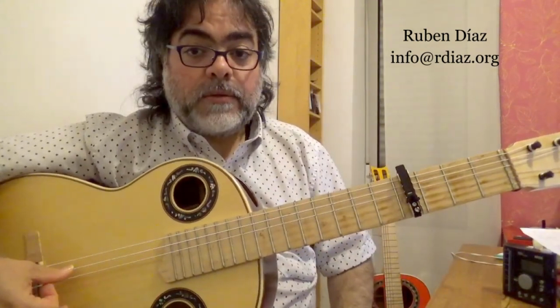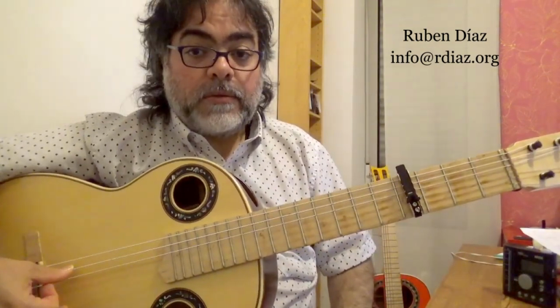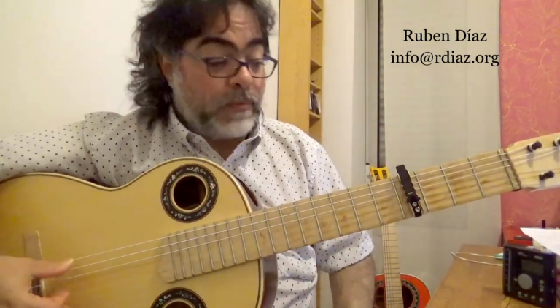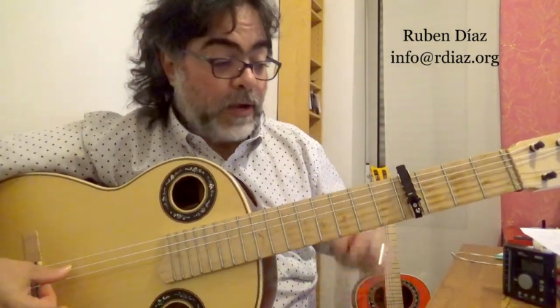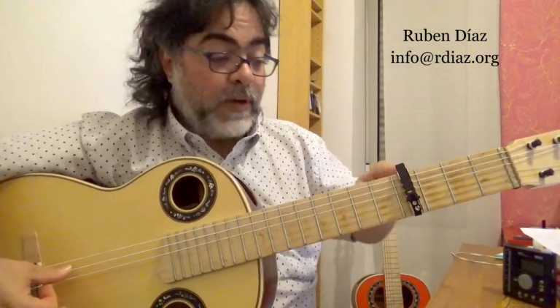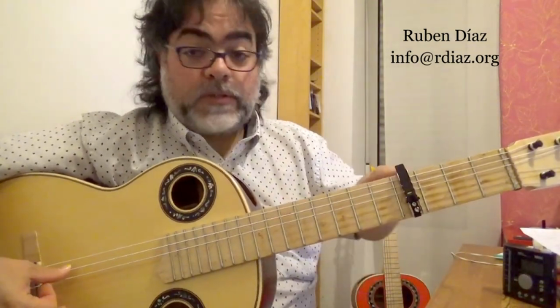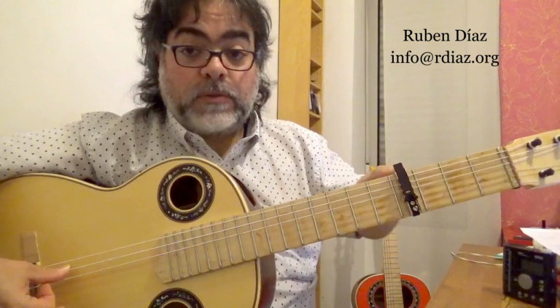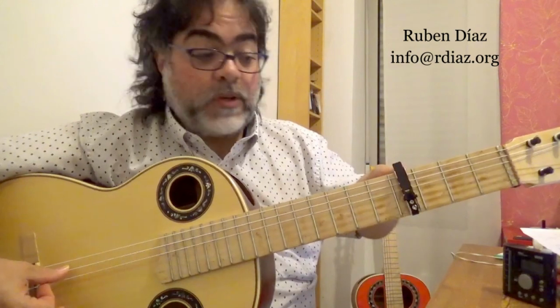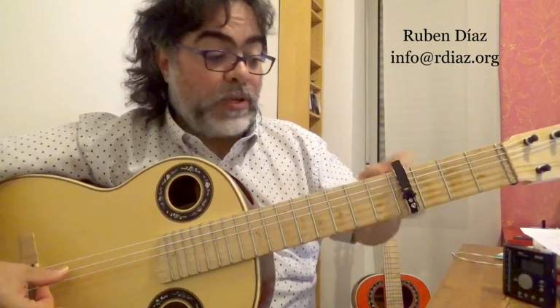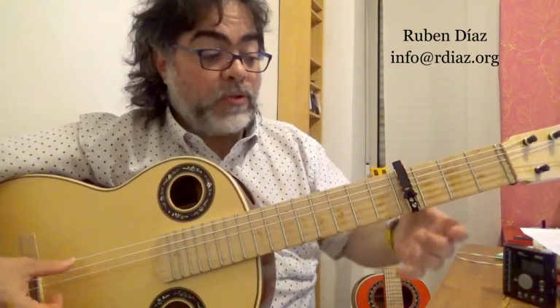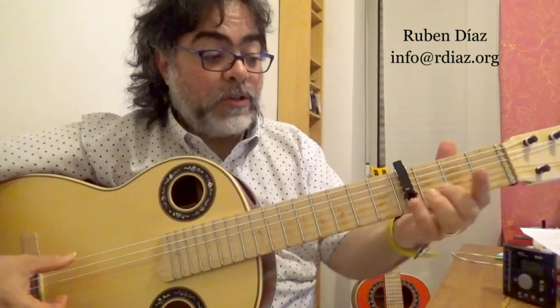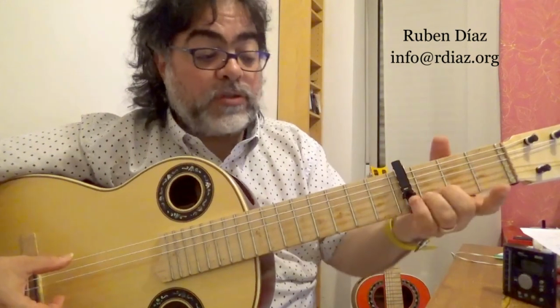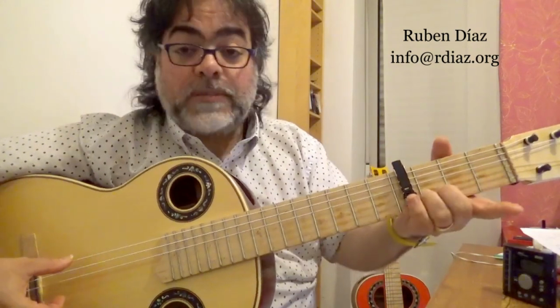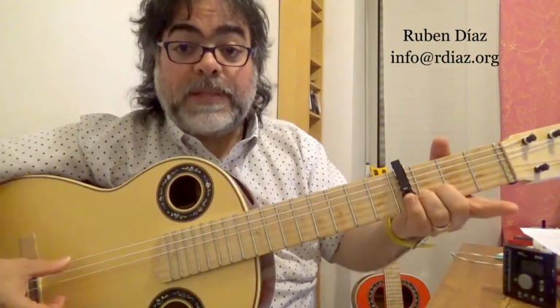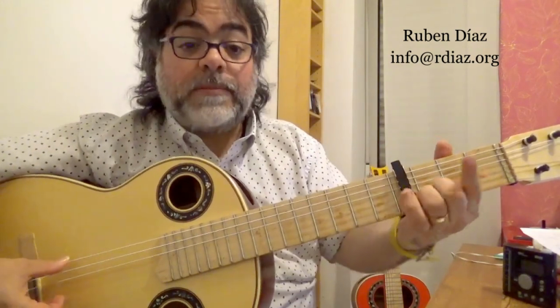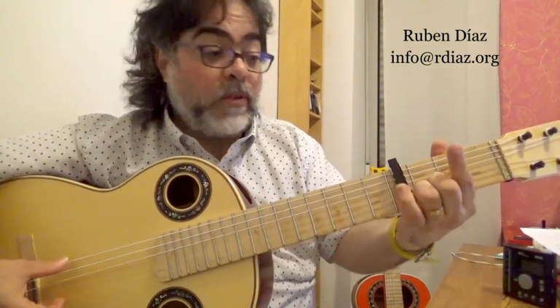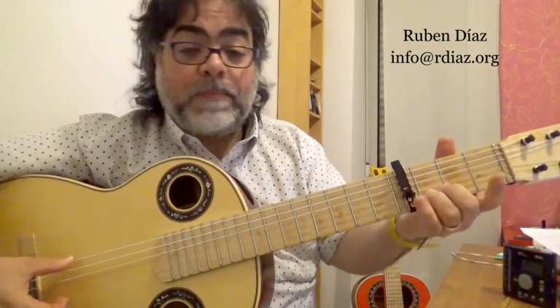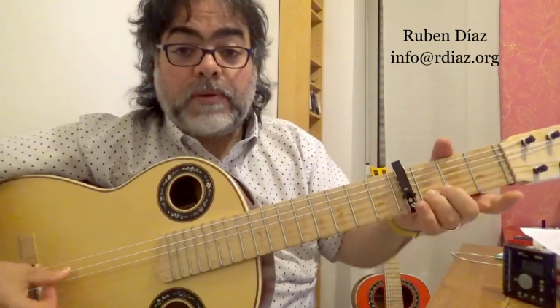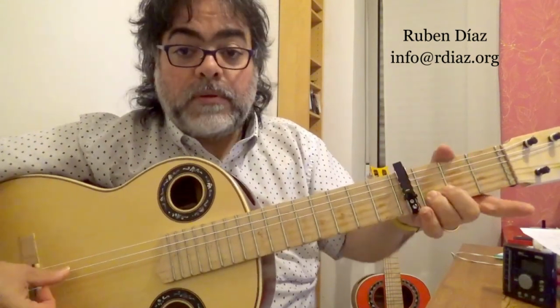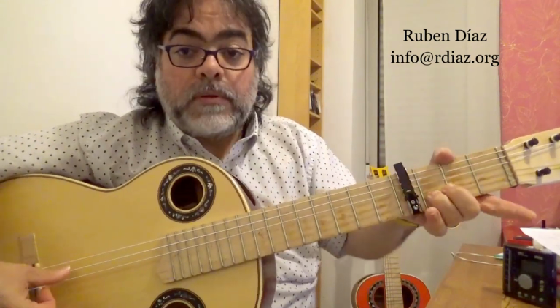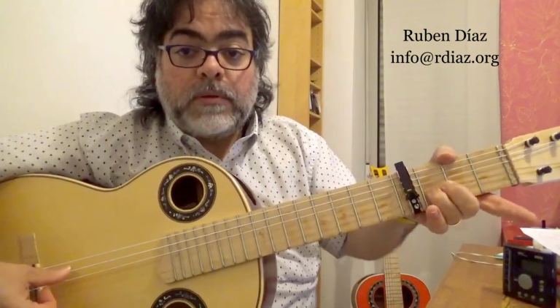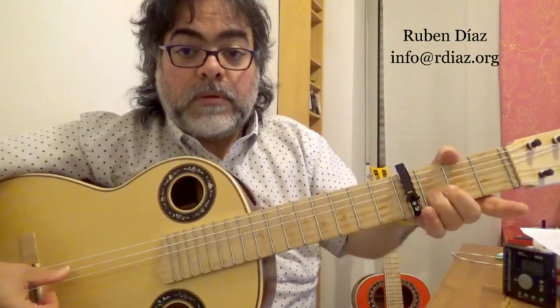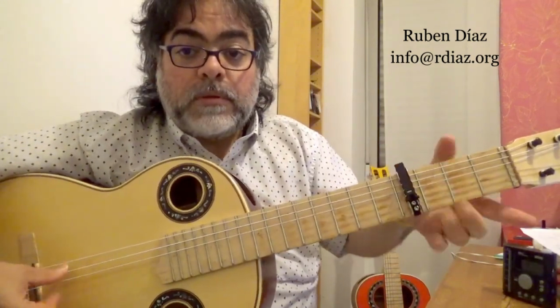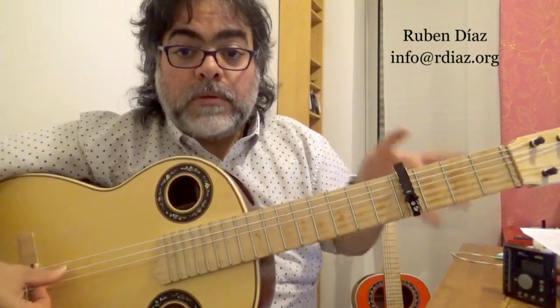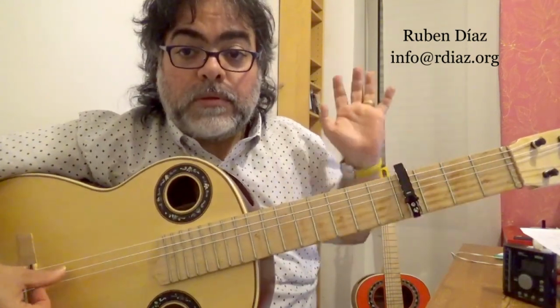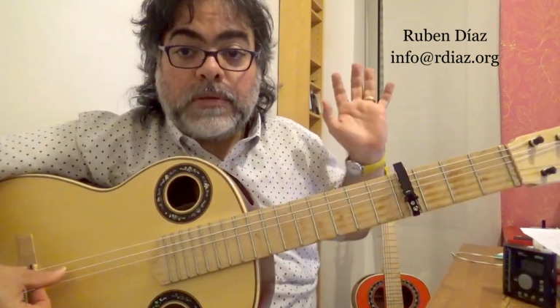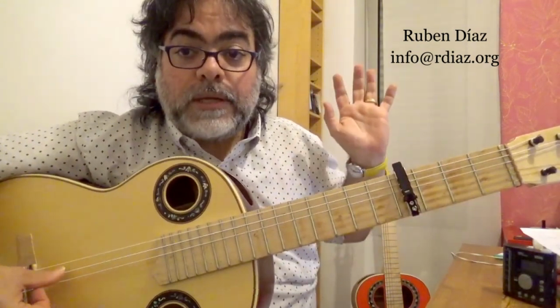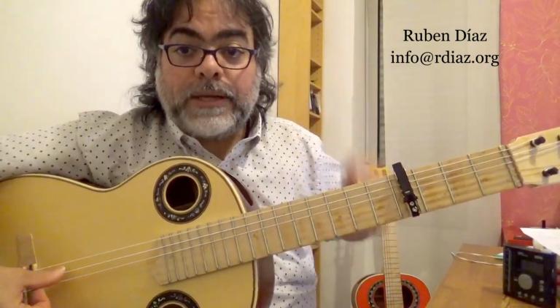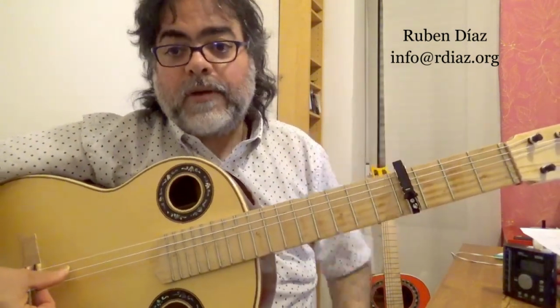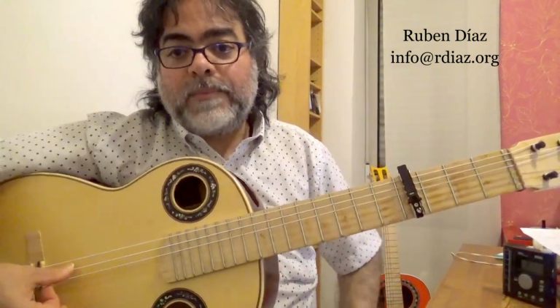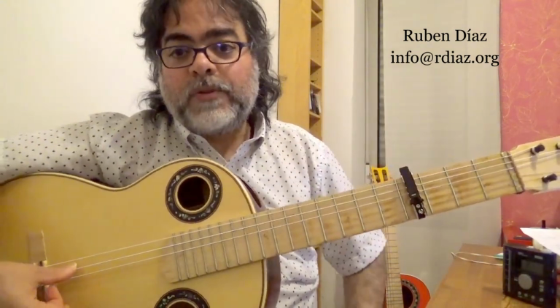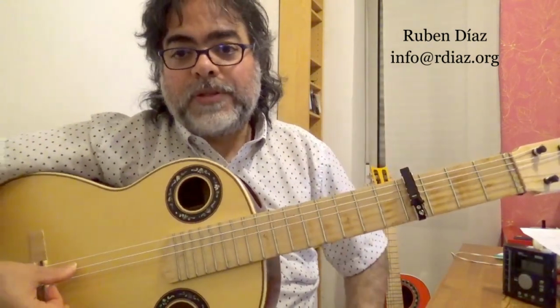Now in fact it's almost okay, so I just need a little bit up and now I am good.